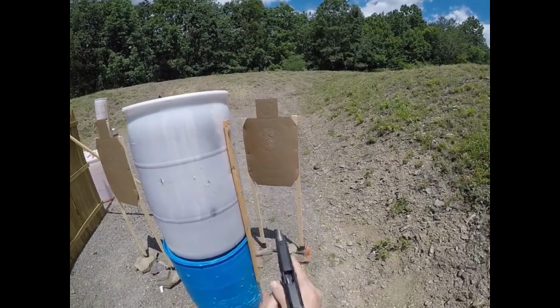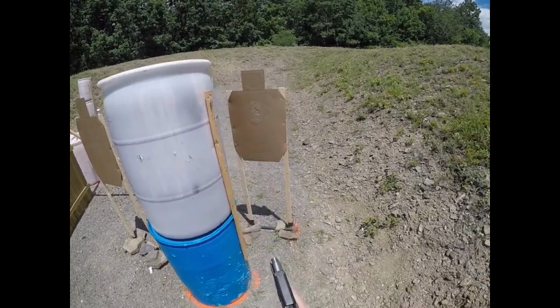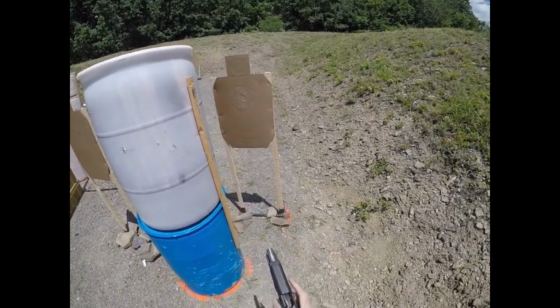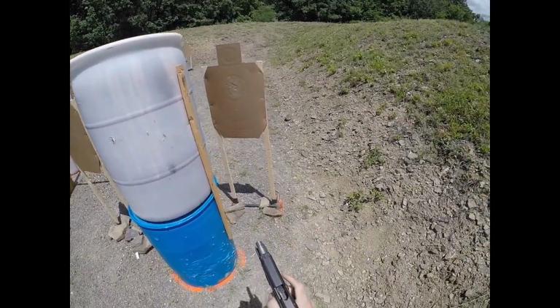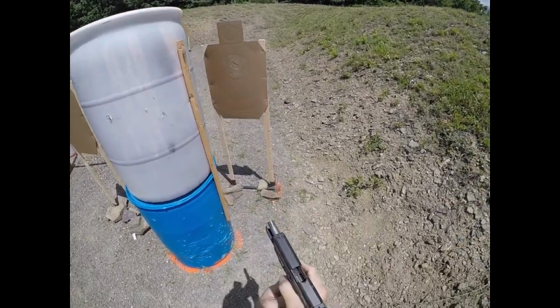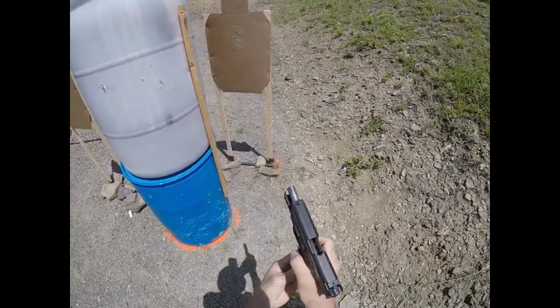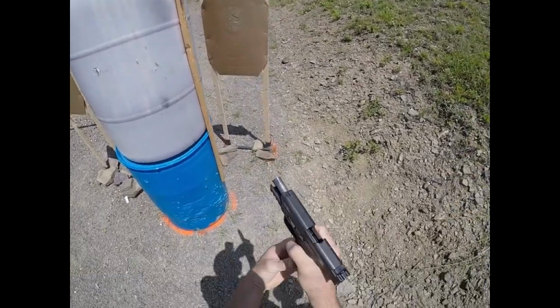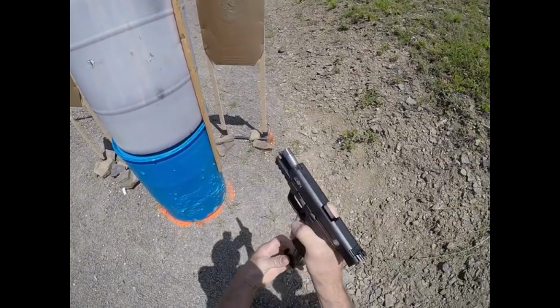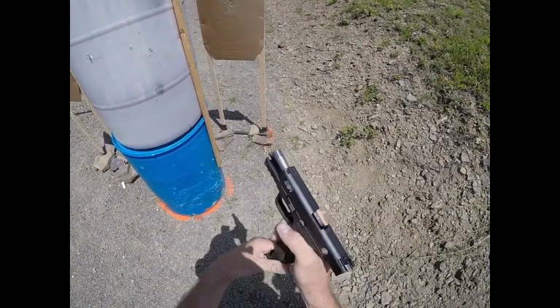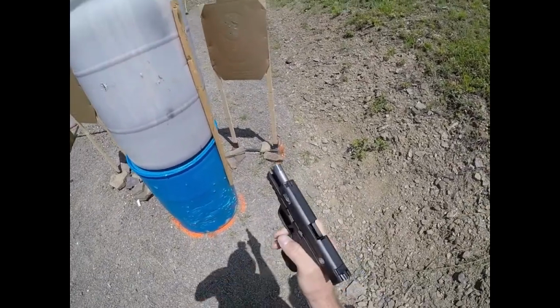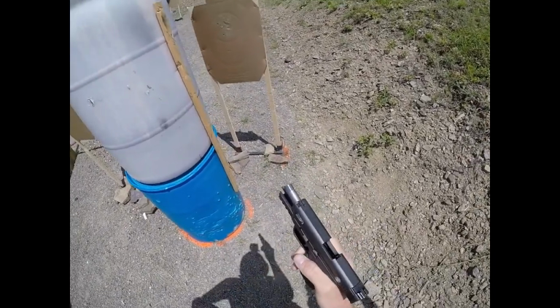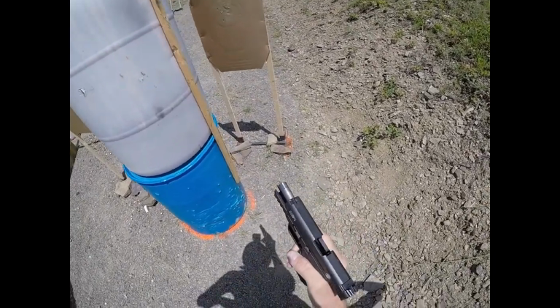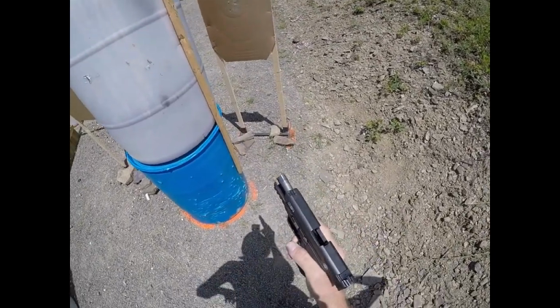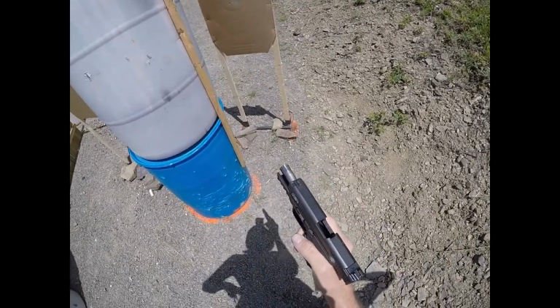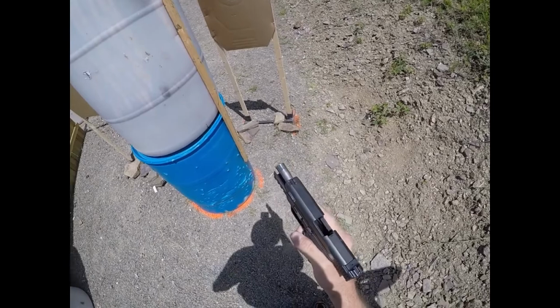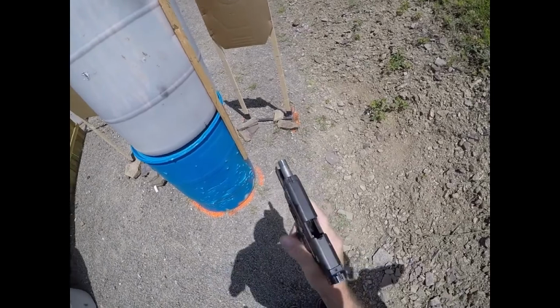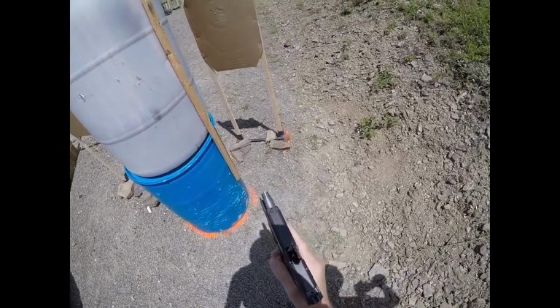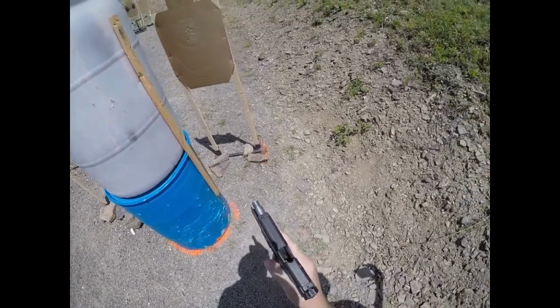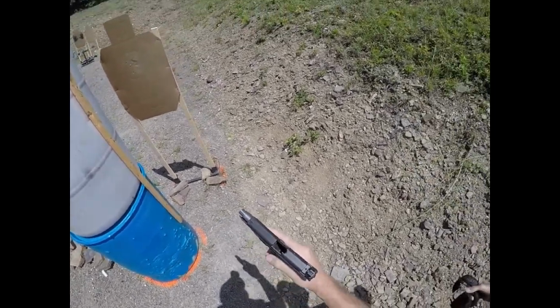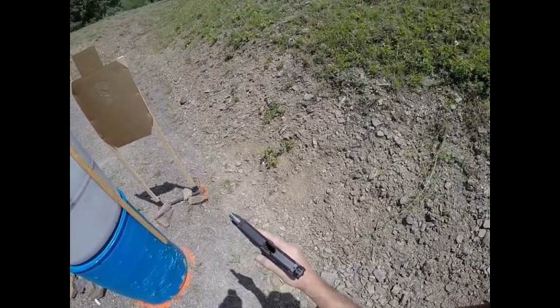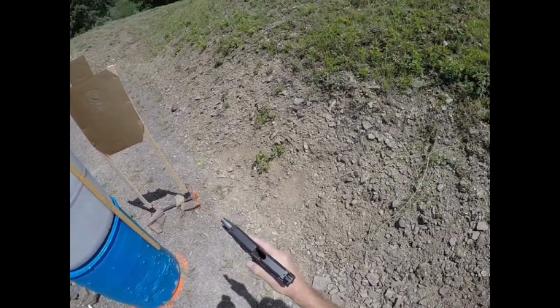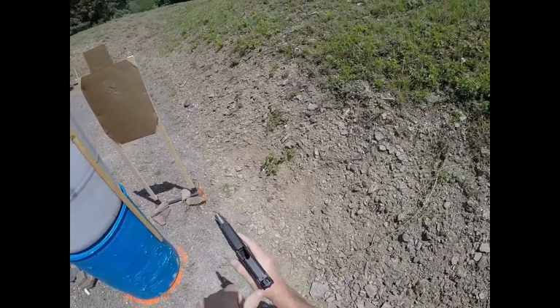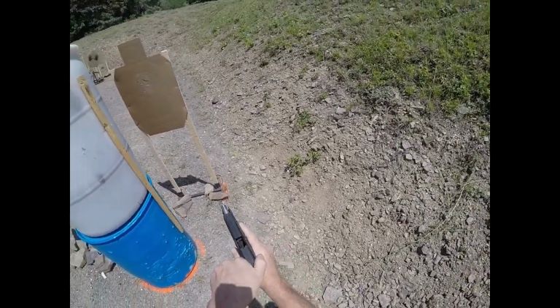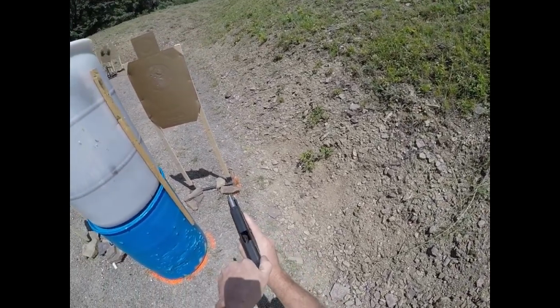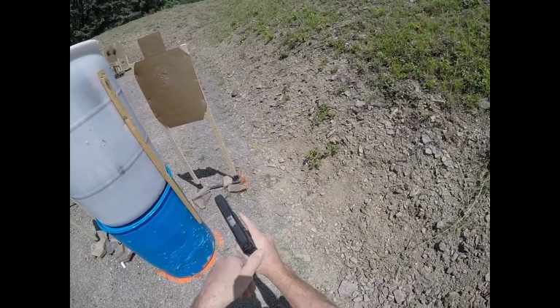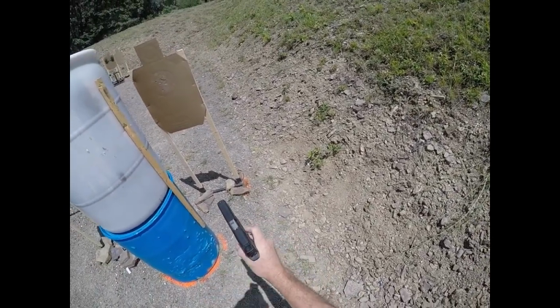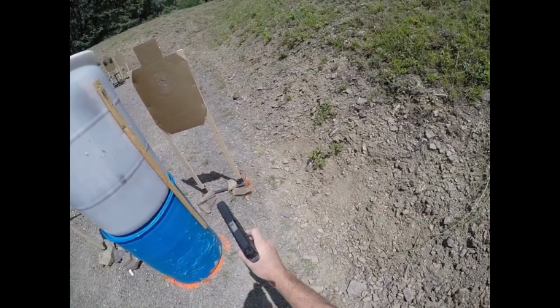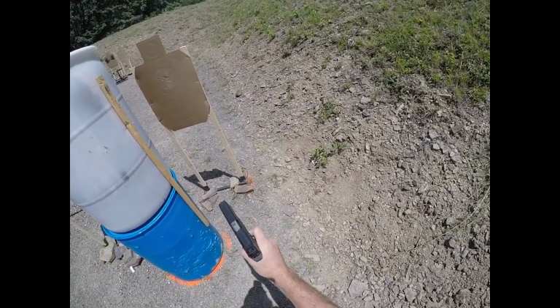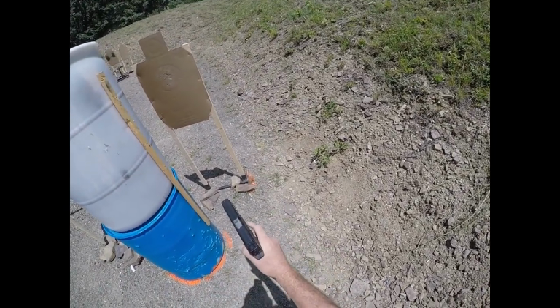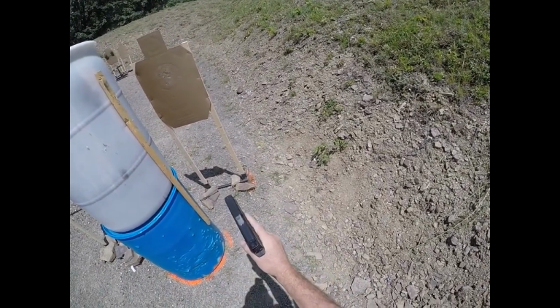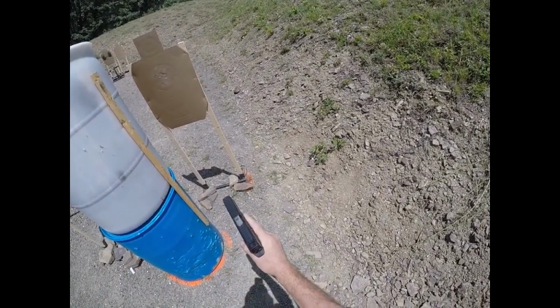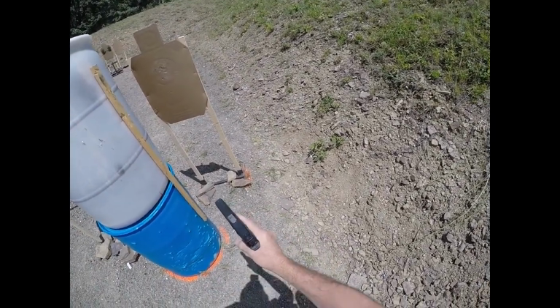Unload and show clear. Clear, slide forward, pull the trigger, and holster.